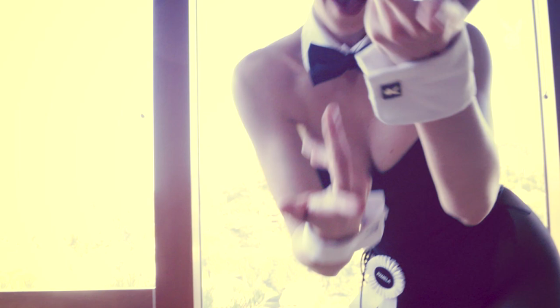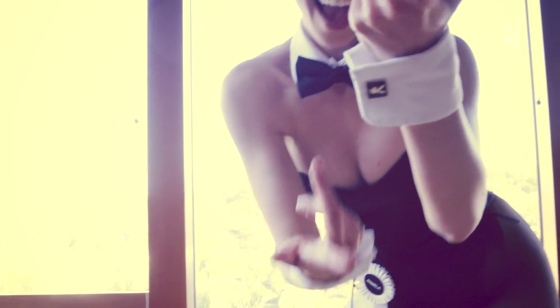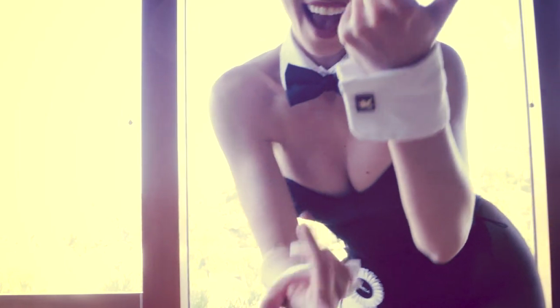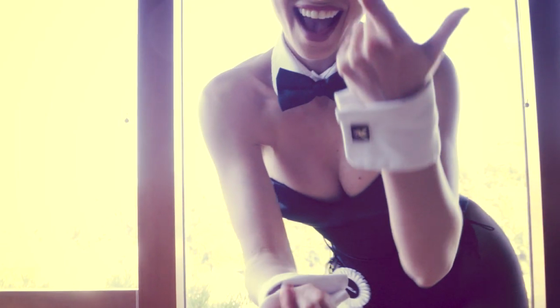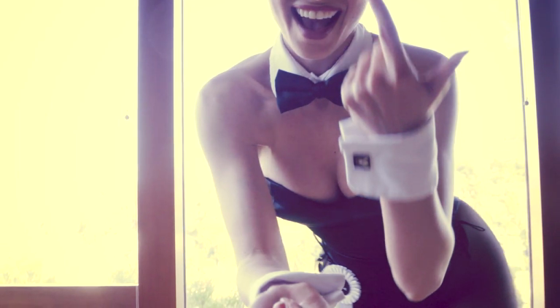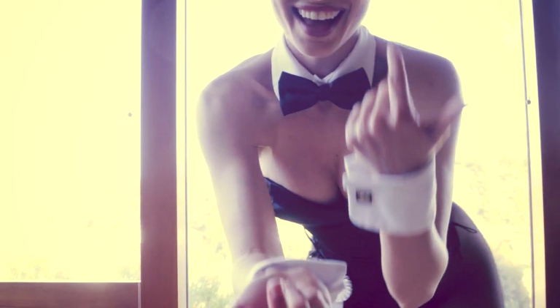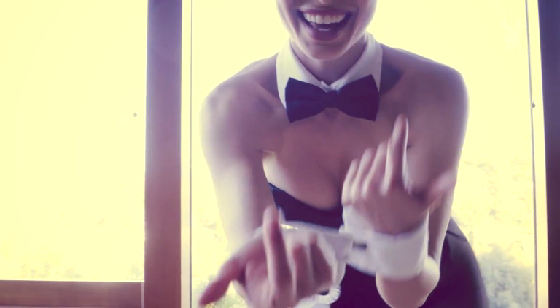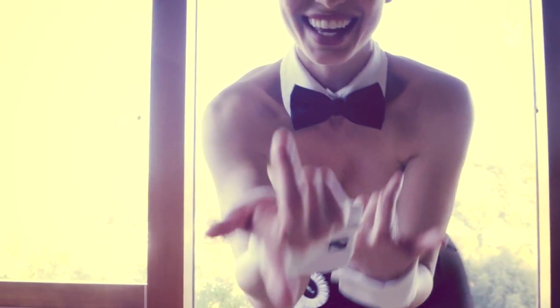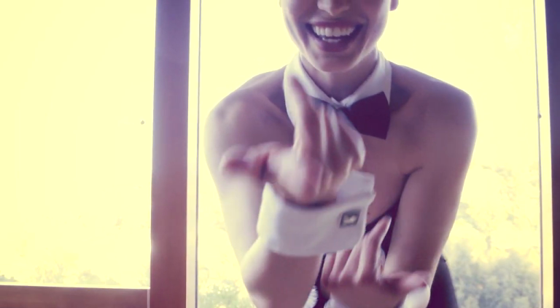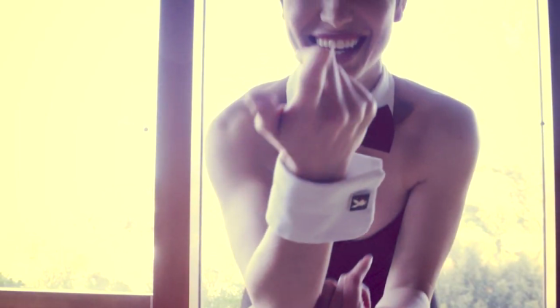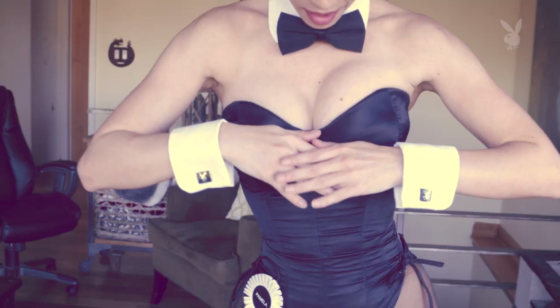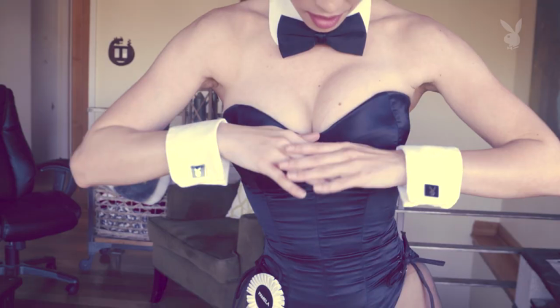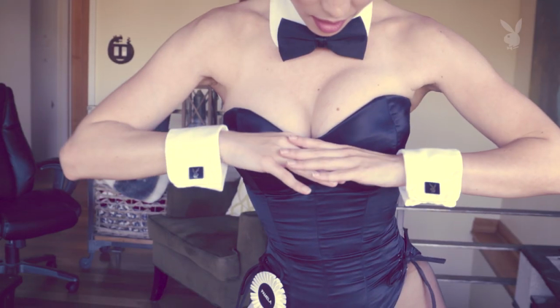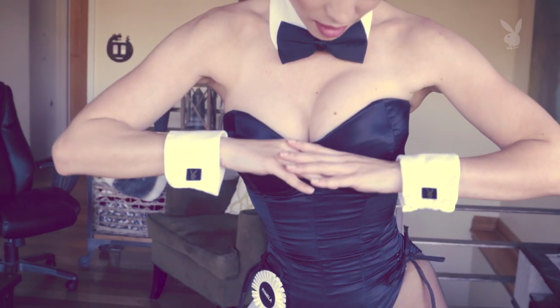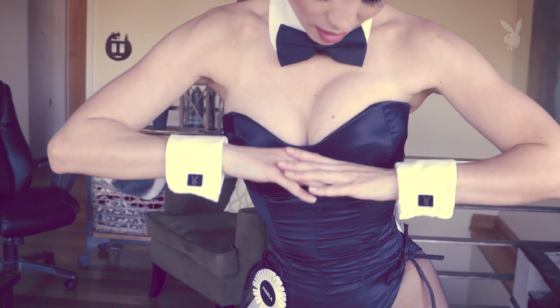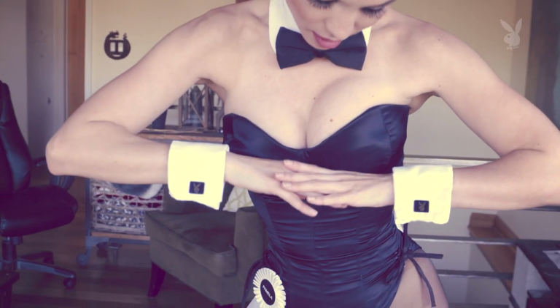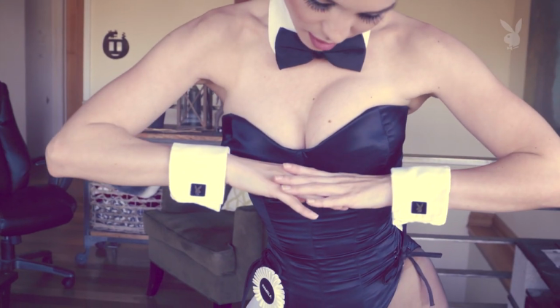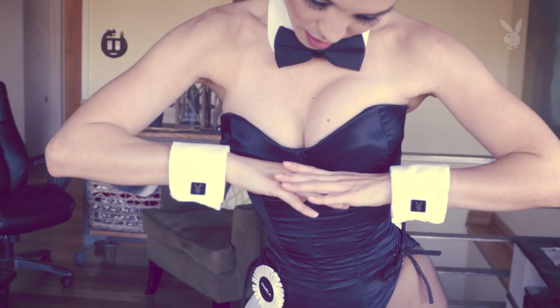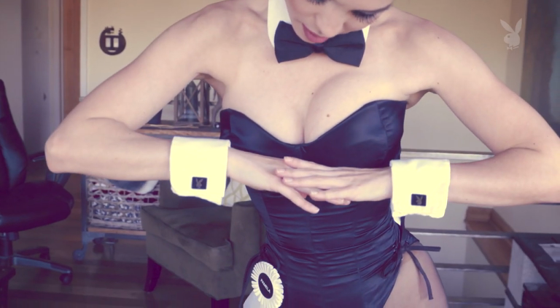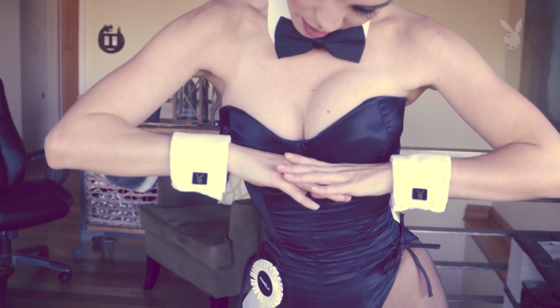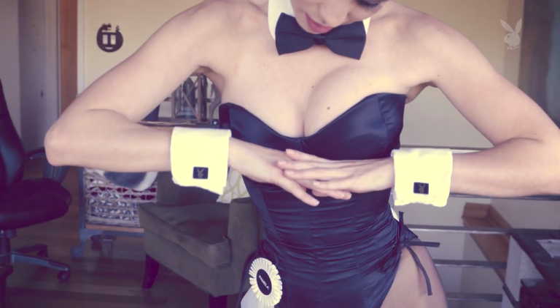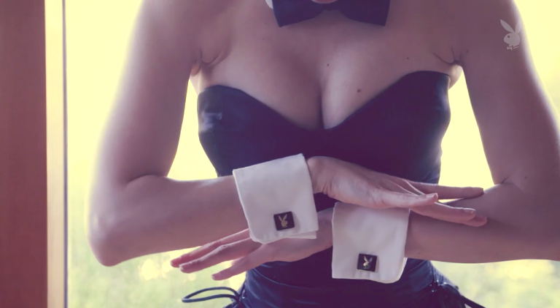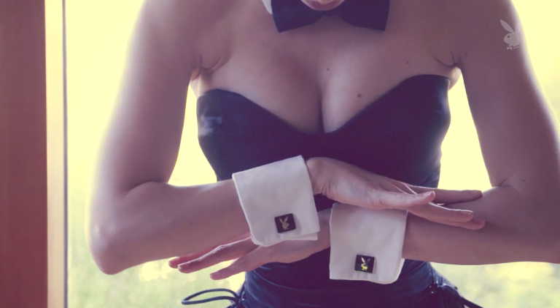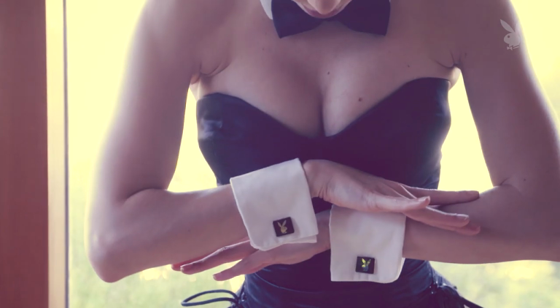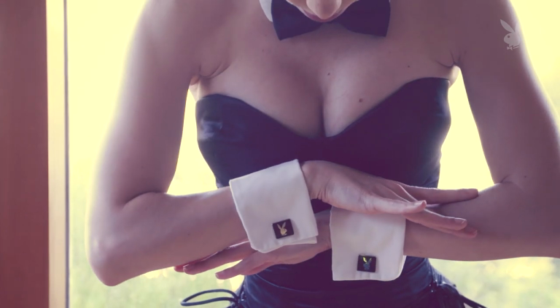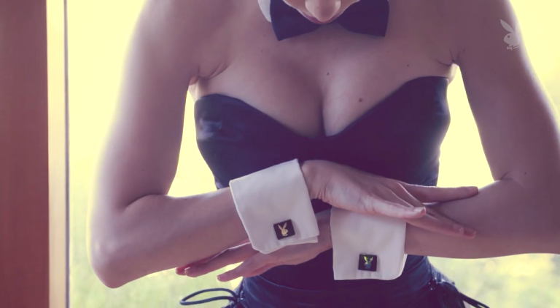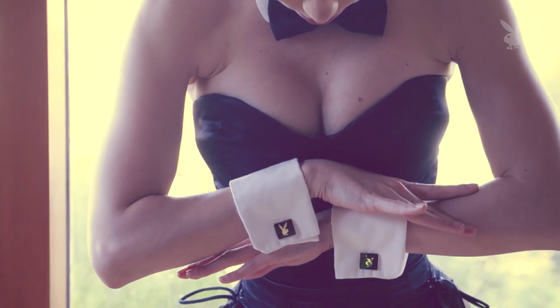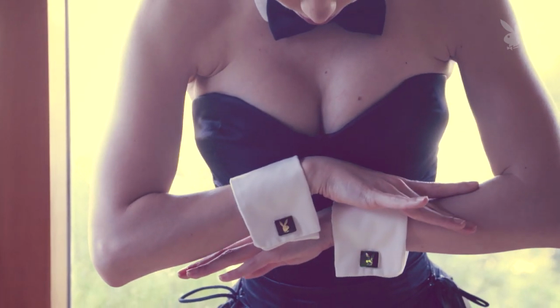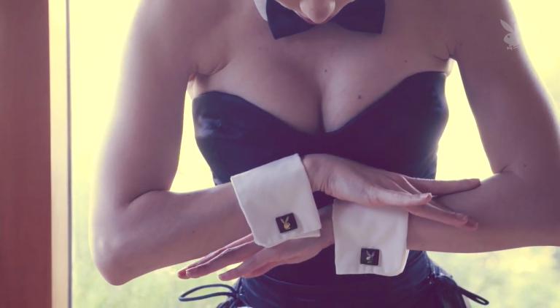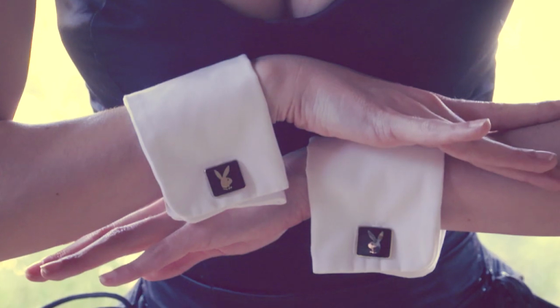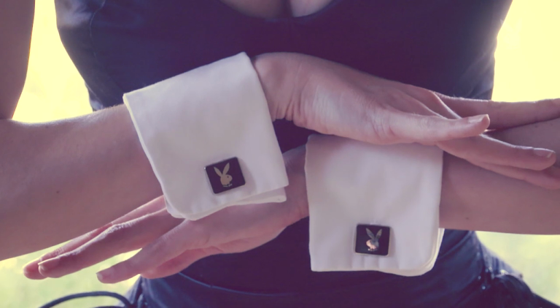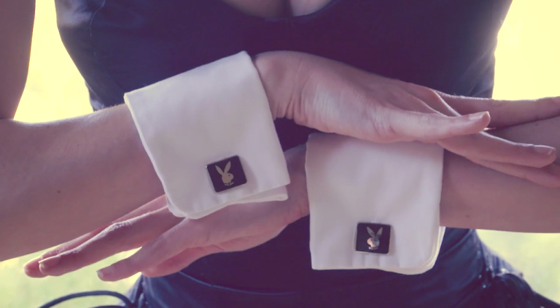Next come the cufflinks. You always have to make sure when you put your wrists together that the bunnies are kissing.